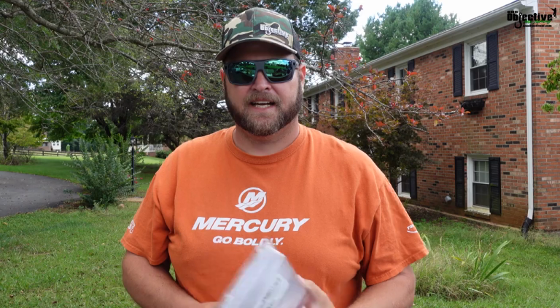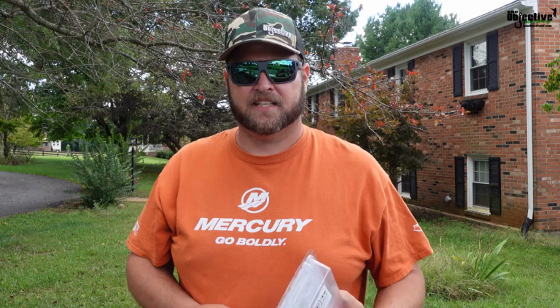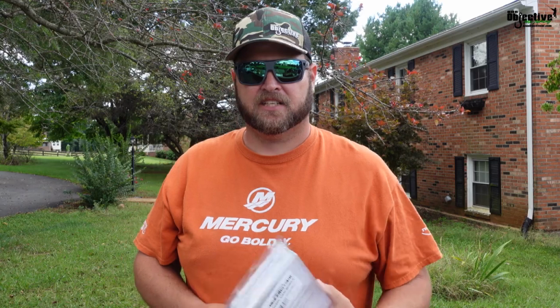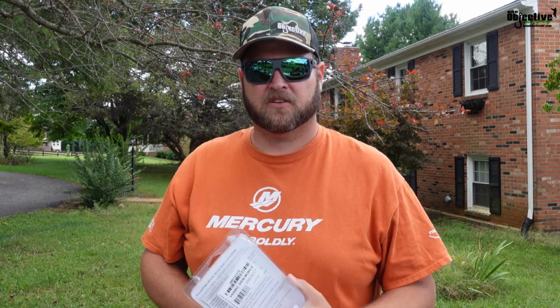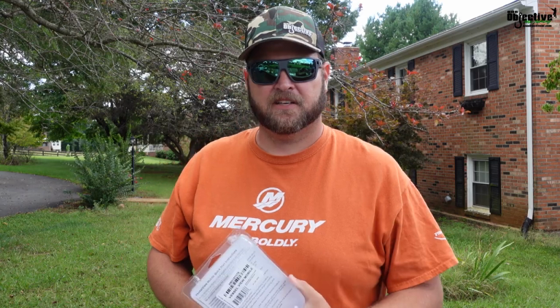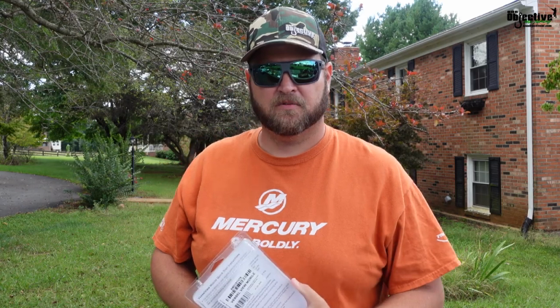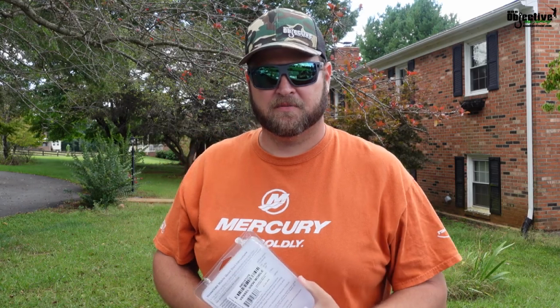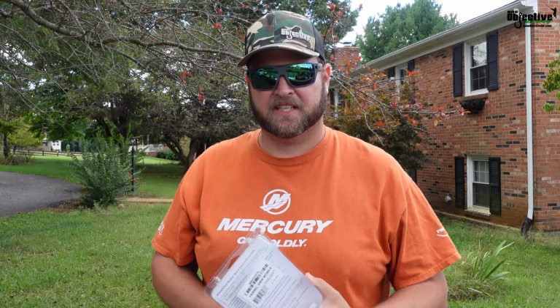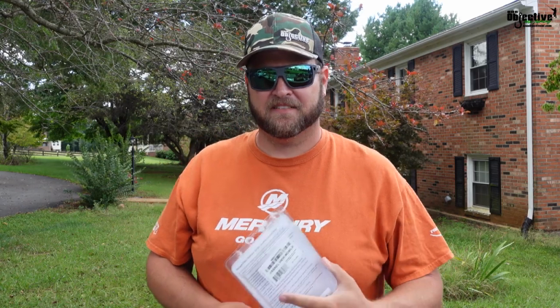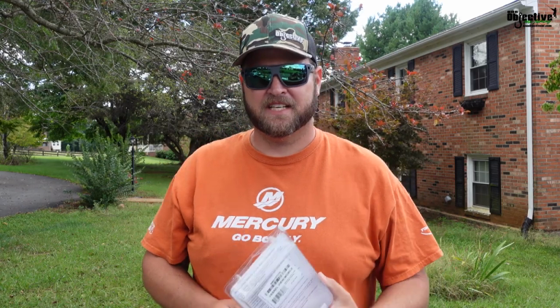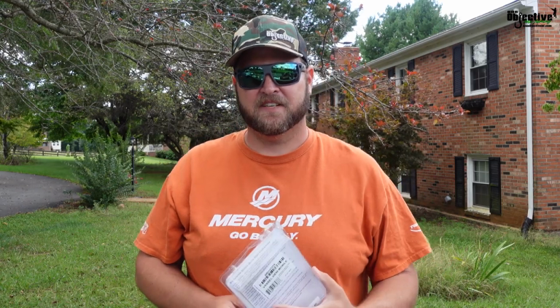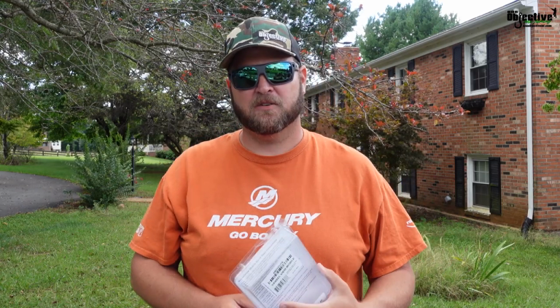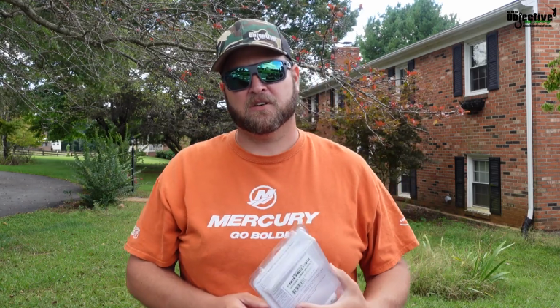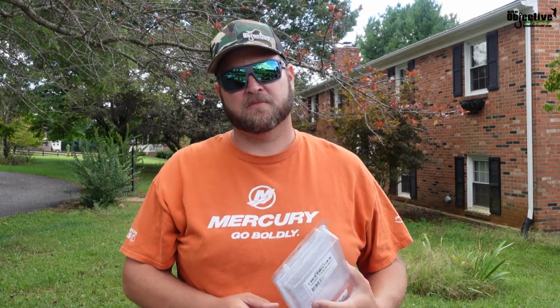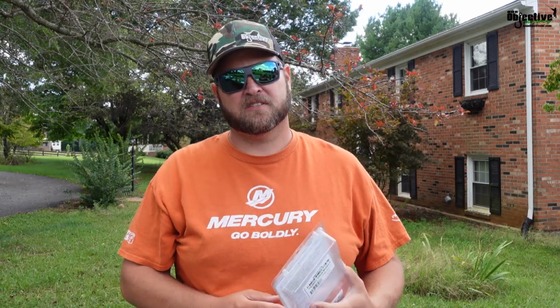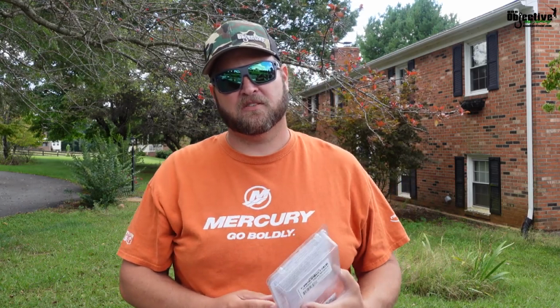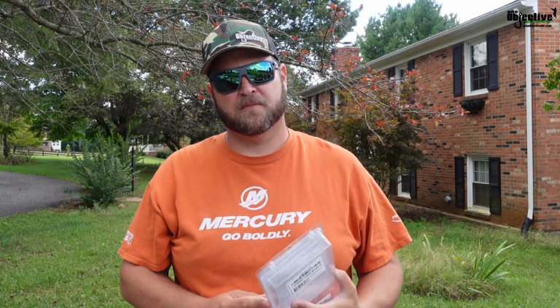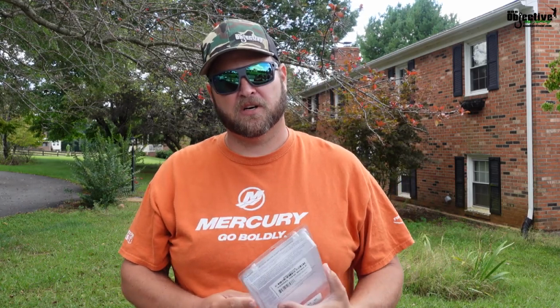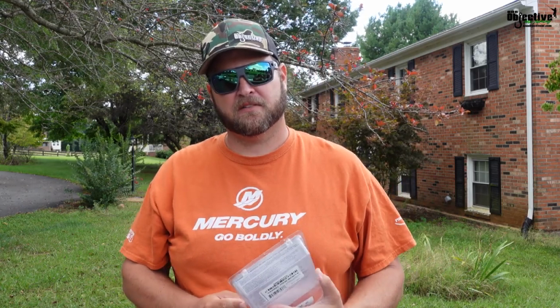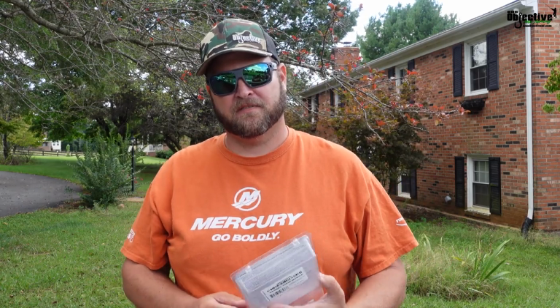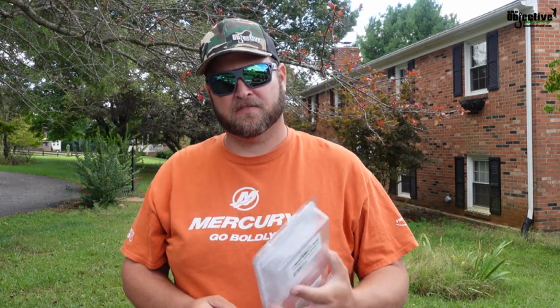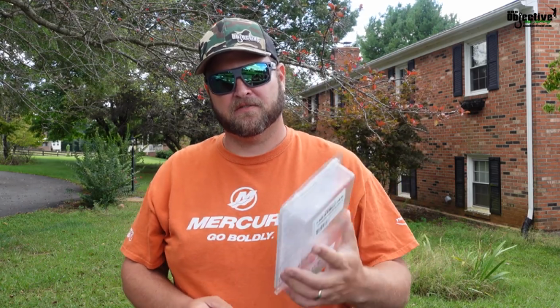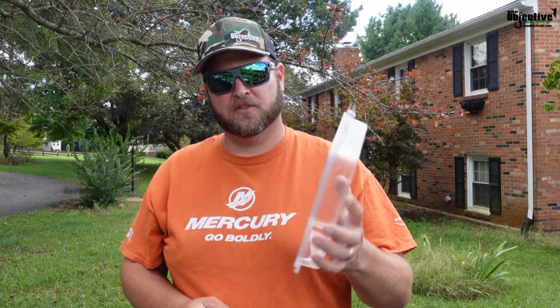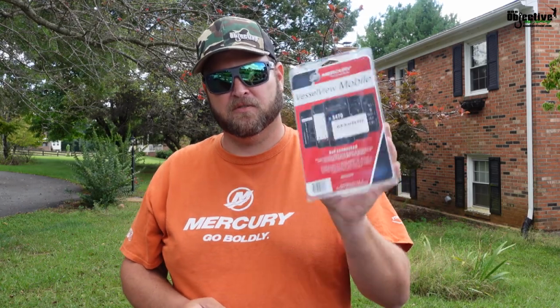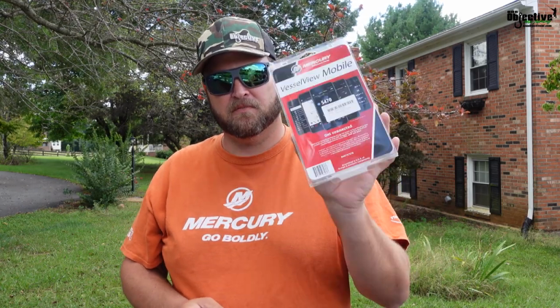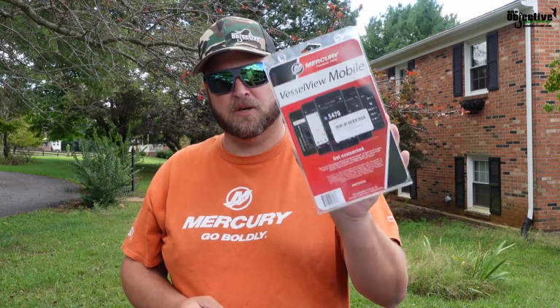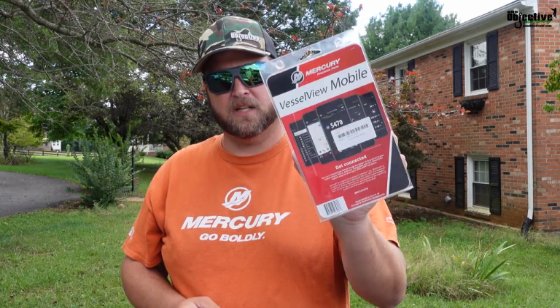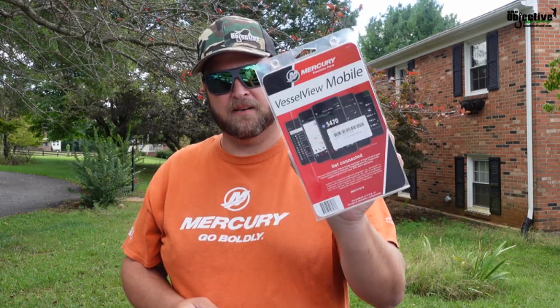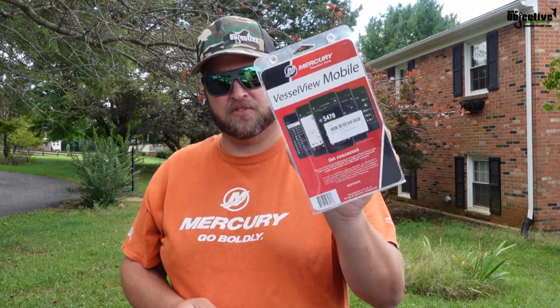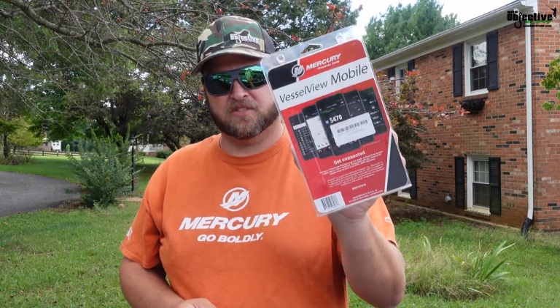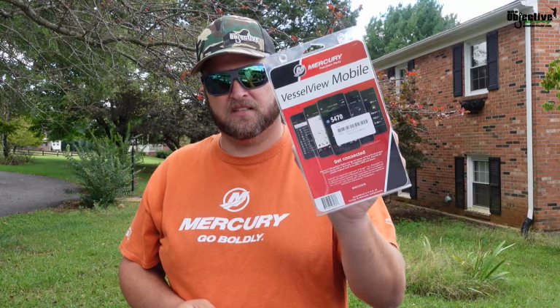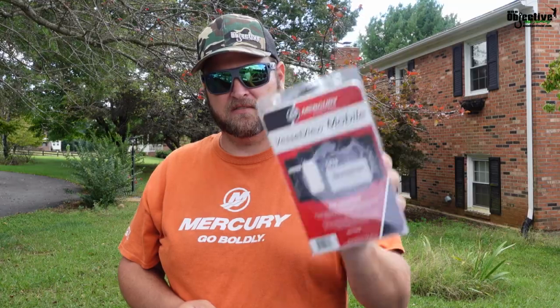Hey guys, Josh Carter here with OneObject. In today's video, we're going to be installing the Mercury Vessel View mobile app, so stay tuned.